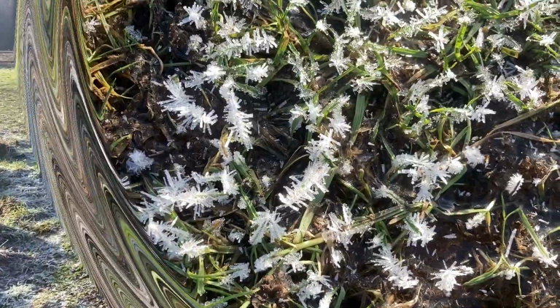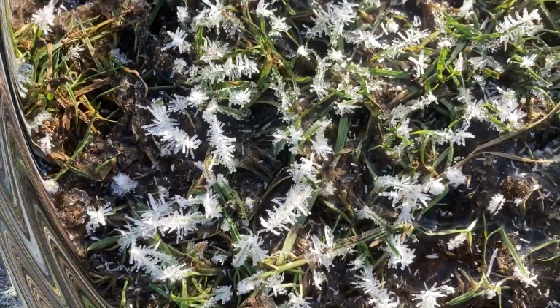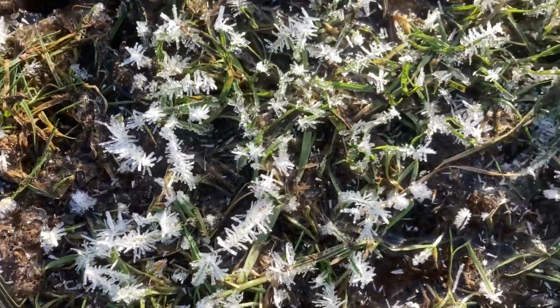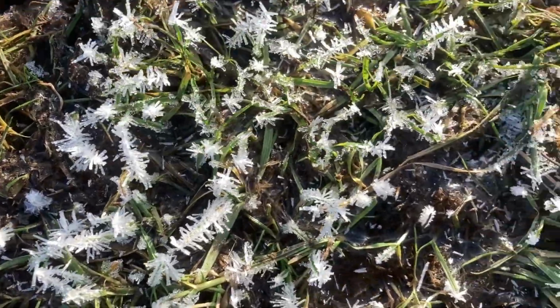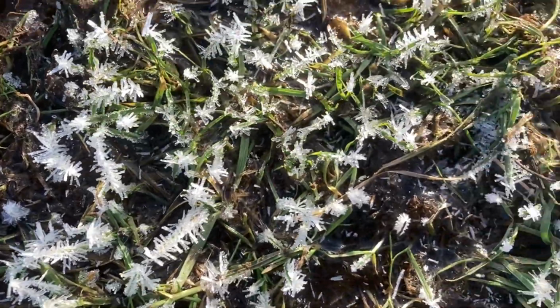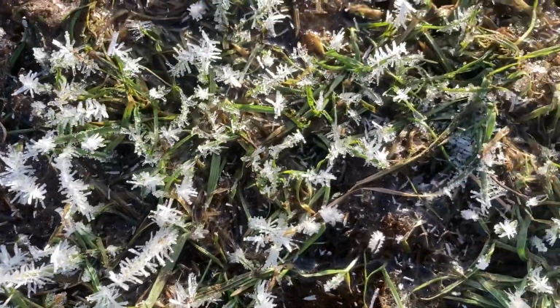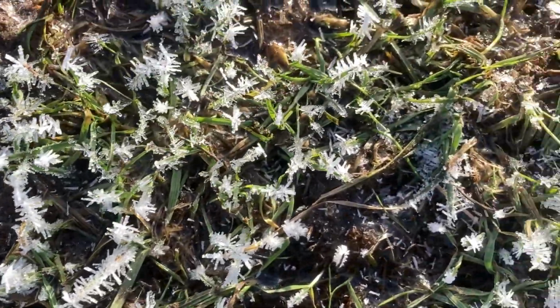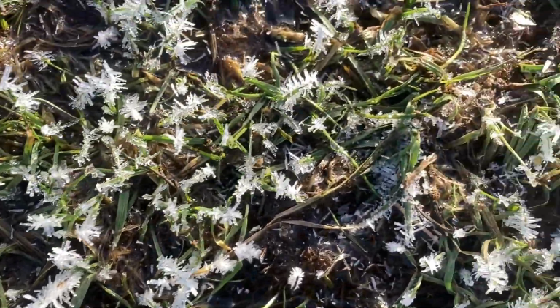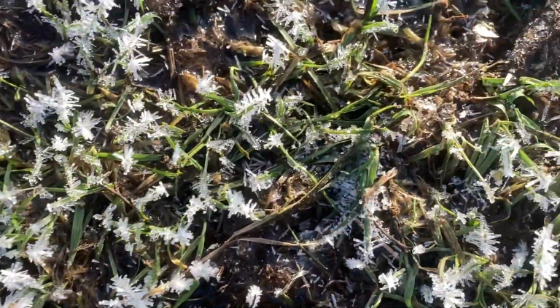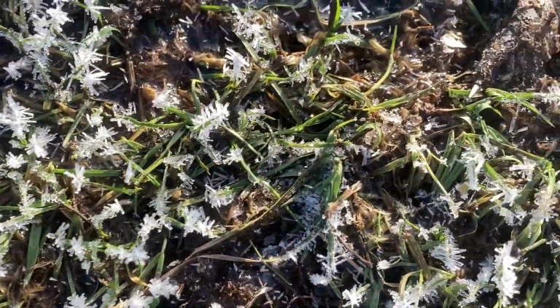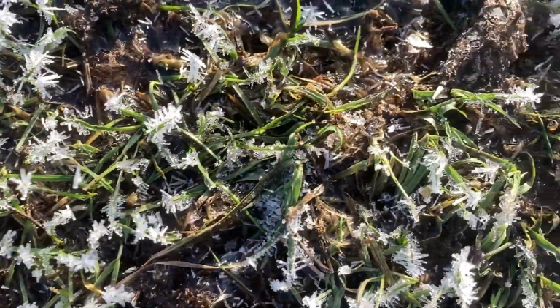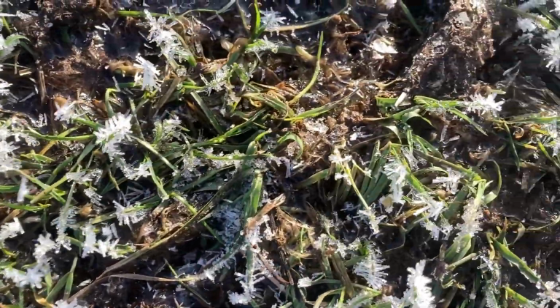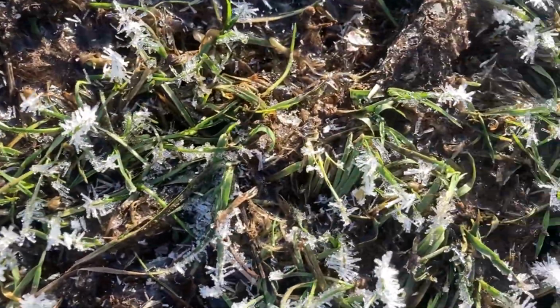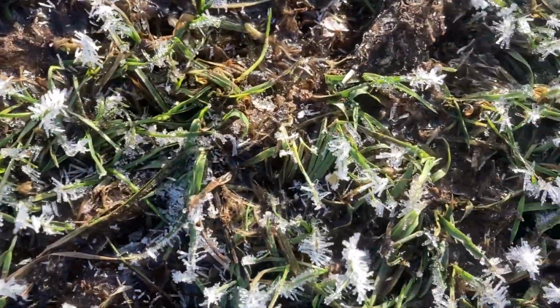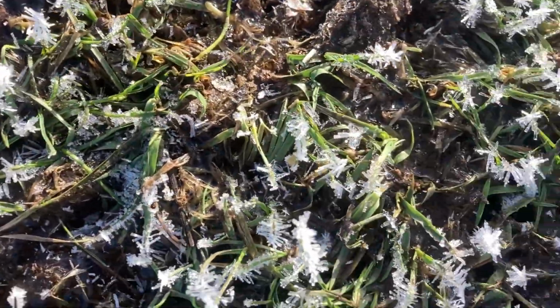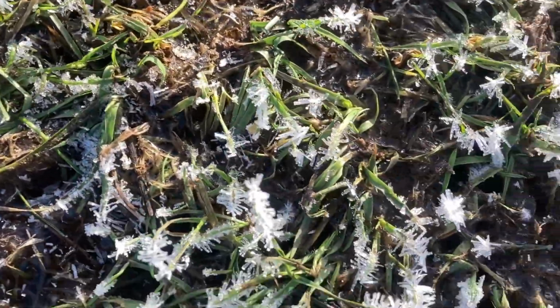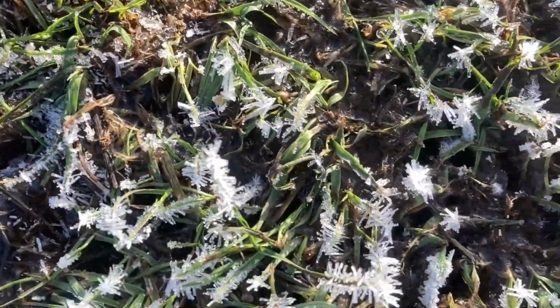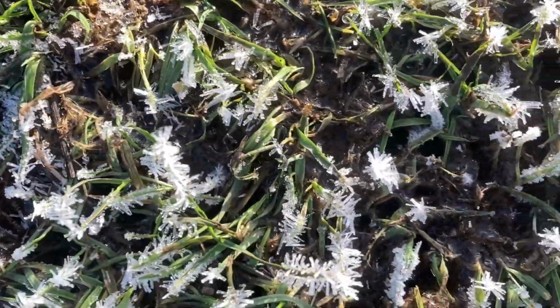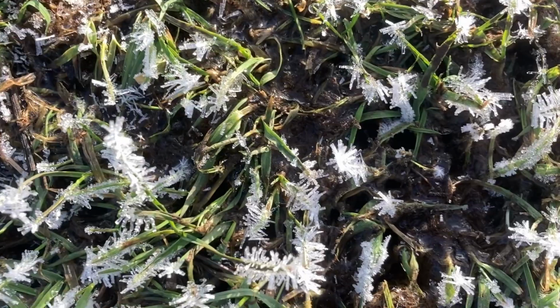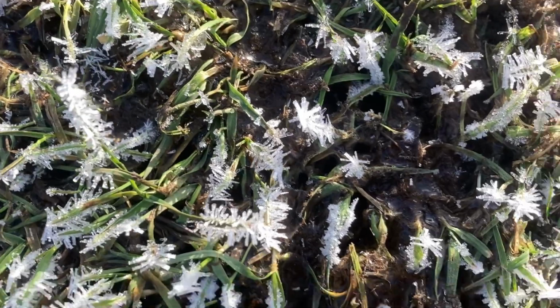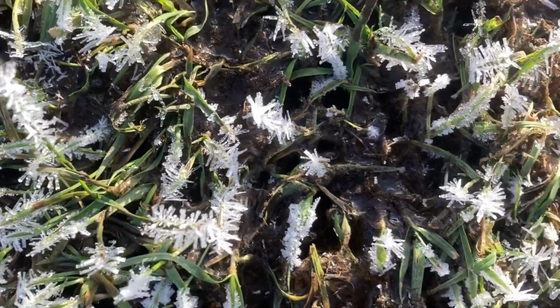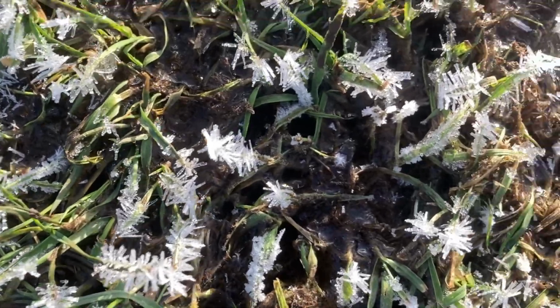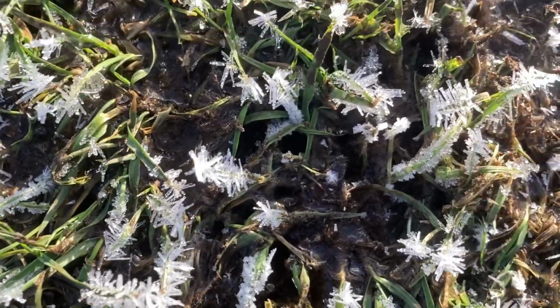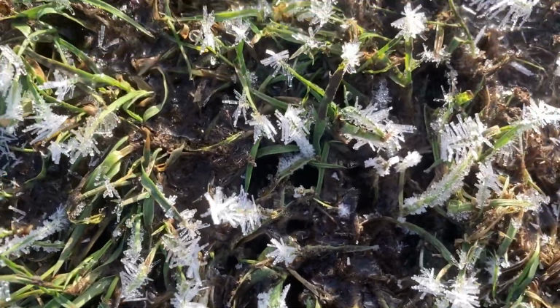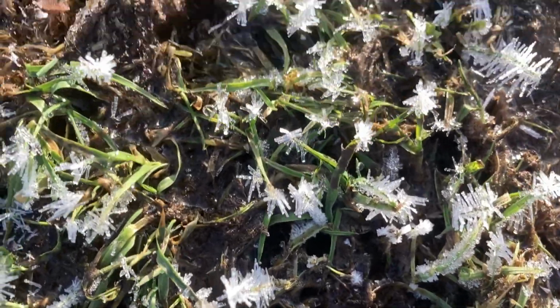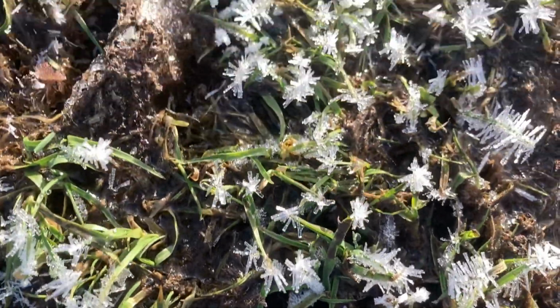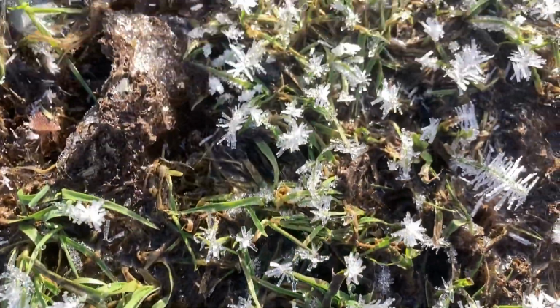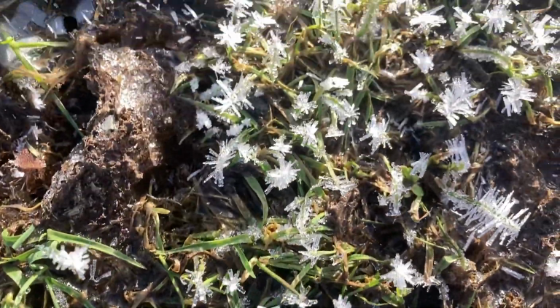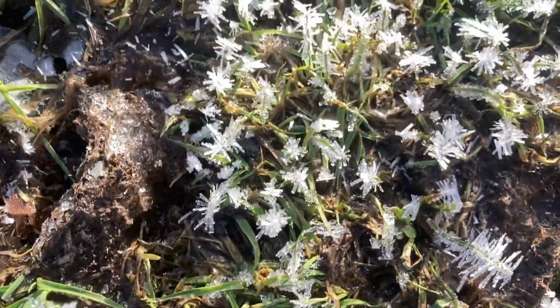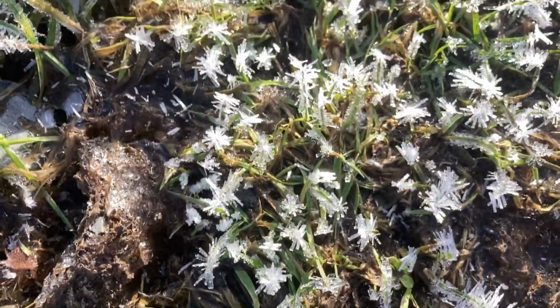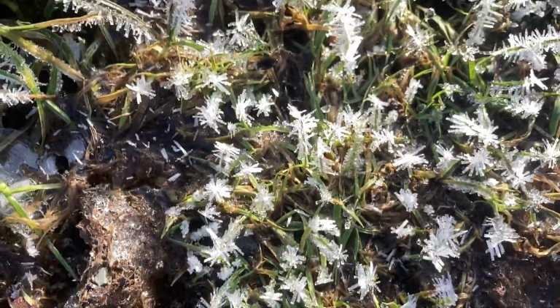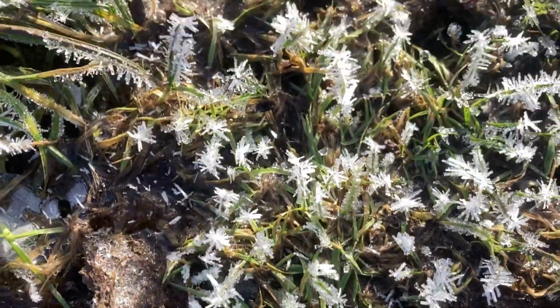The way the frost has formed on the grass here is absolutely beautiful — all the little grass stems have gone spiky. It's really pretty.